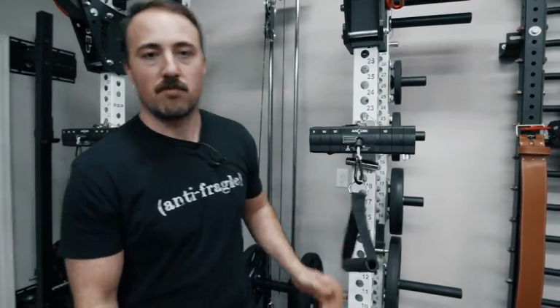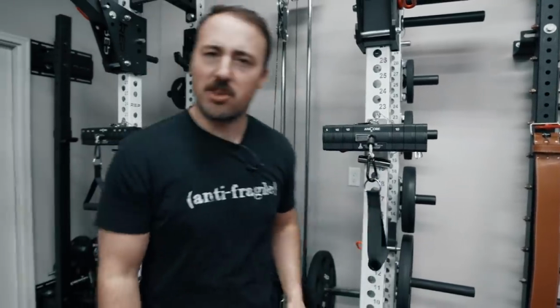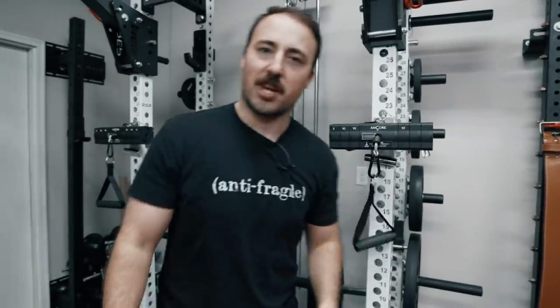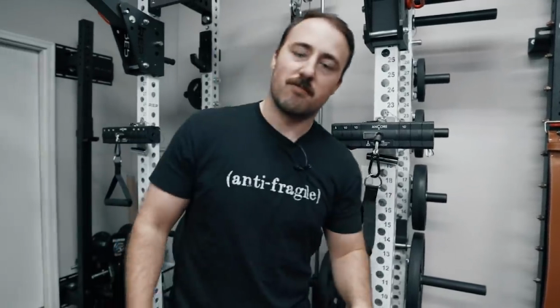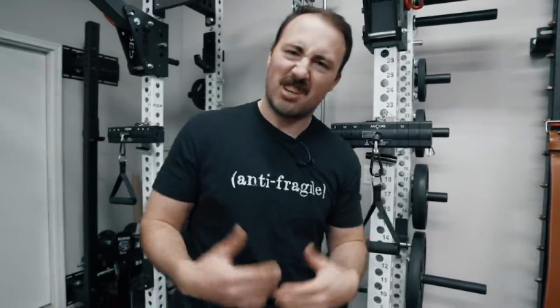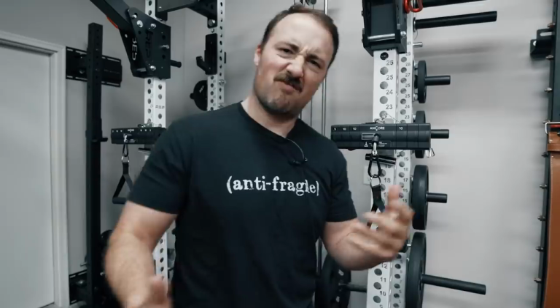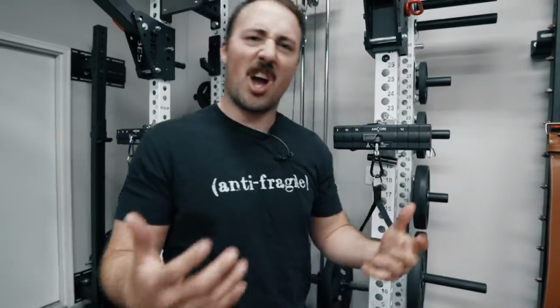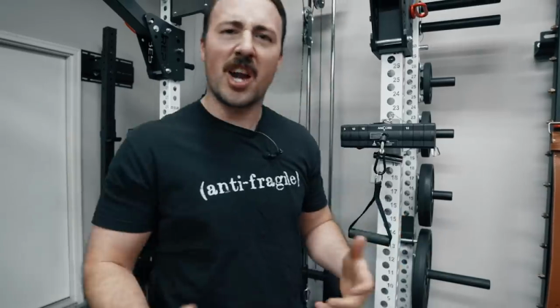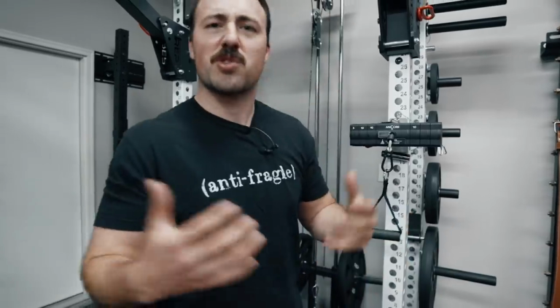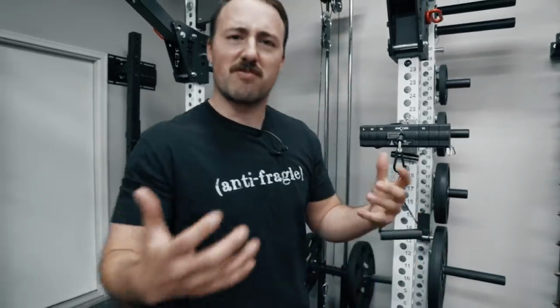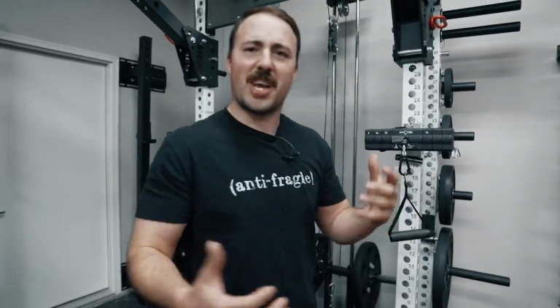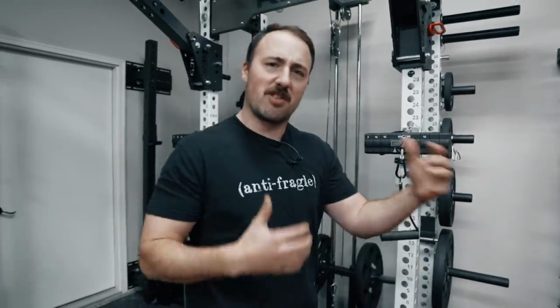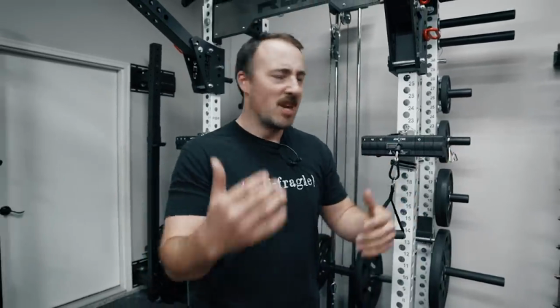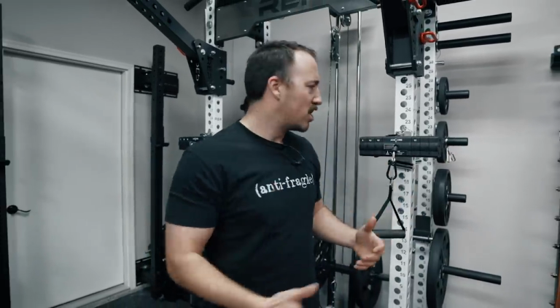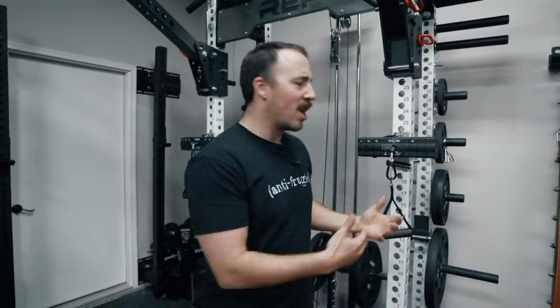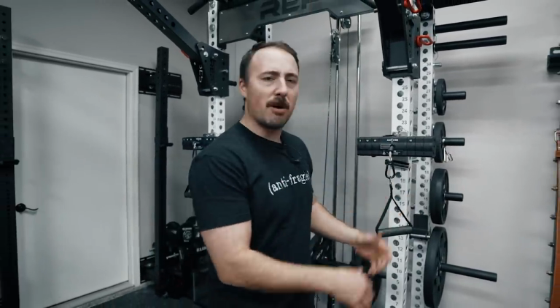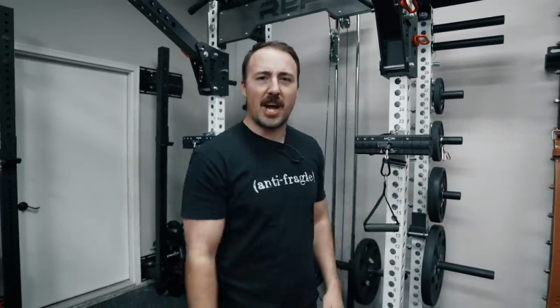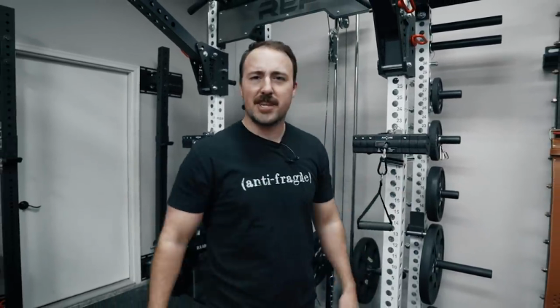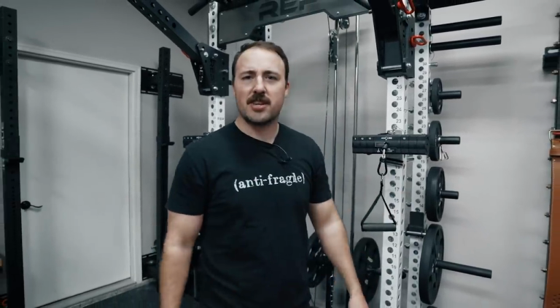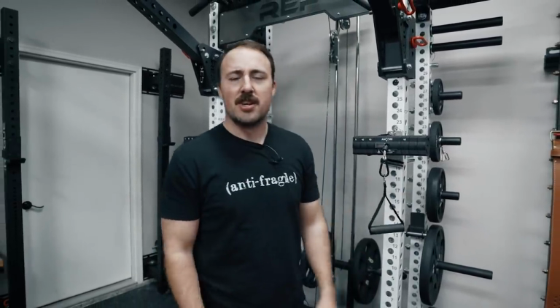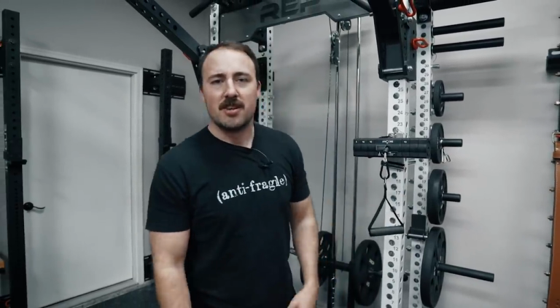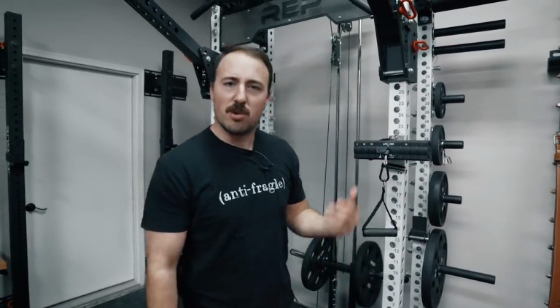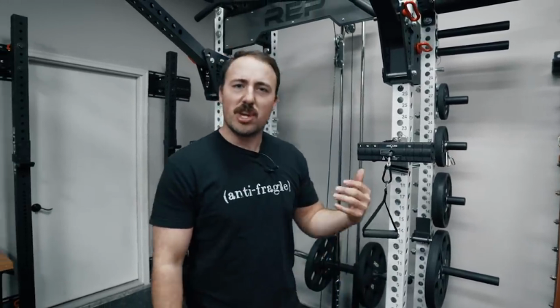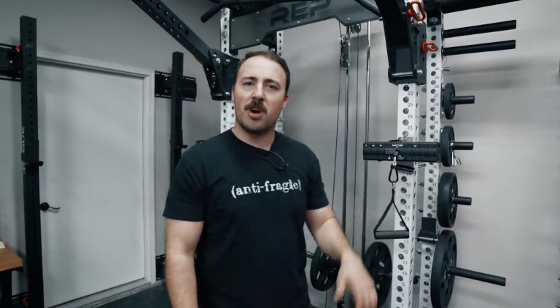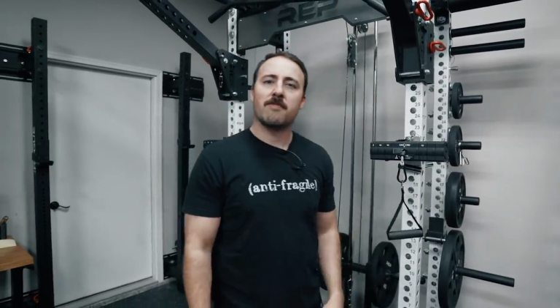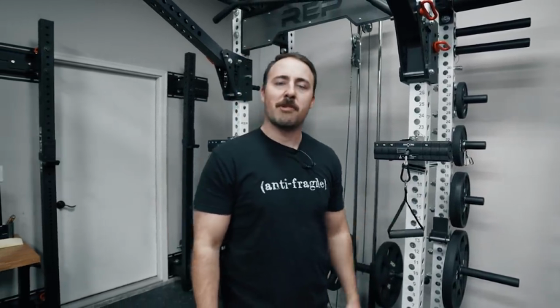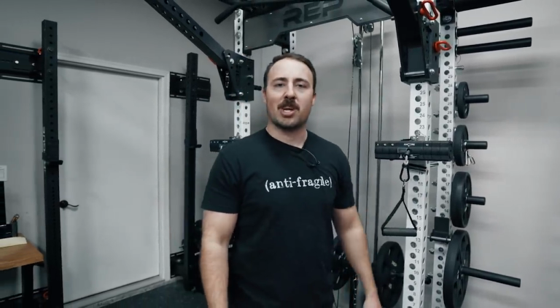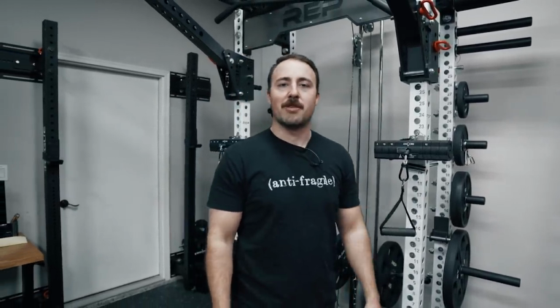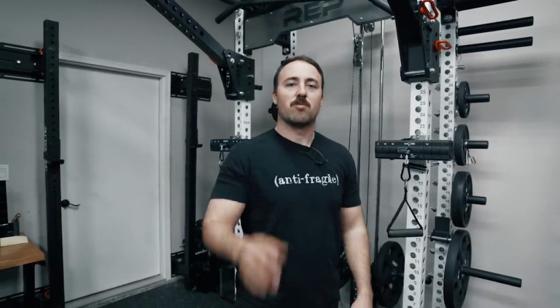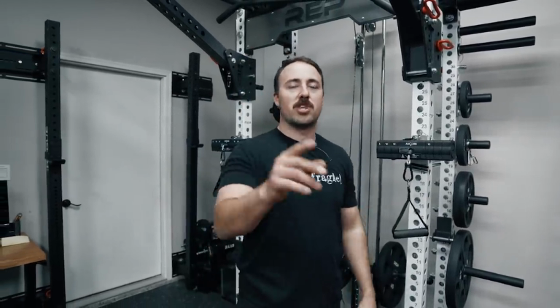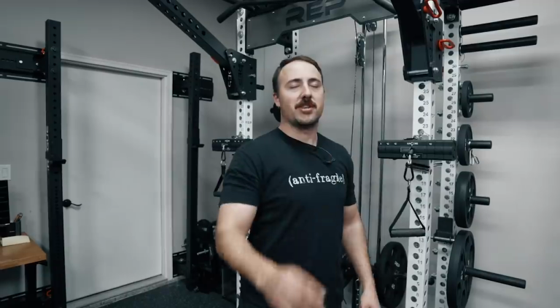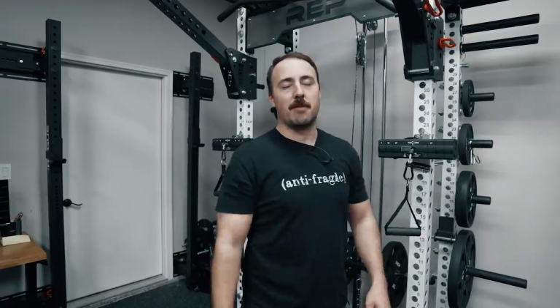That's my take on the Anchor Trainer. What do you think? Was it honest — good on both sides? Would you get one? Let me know in the comments. We'll see you next time.